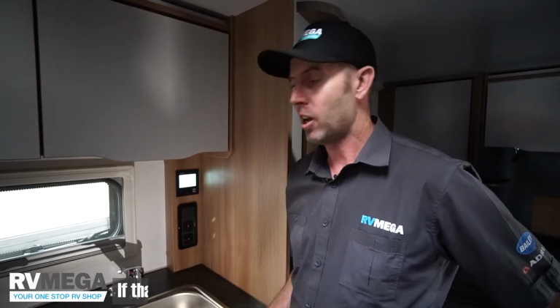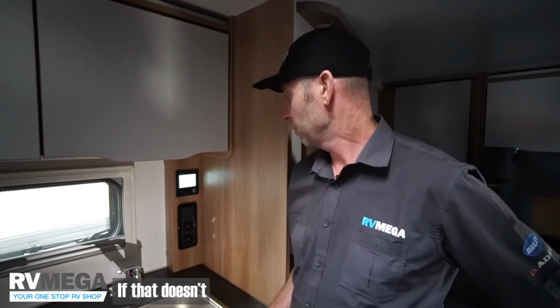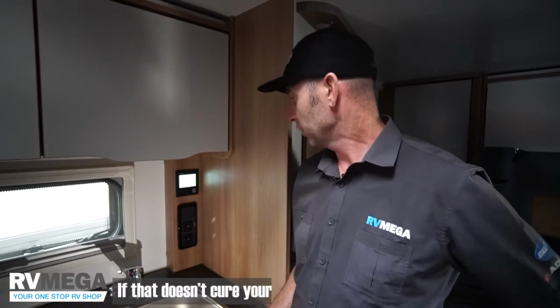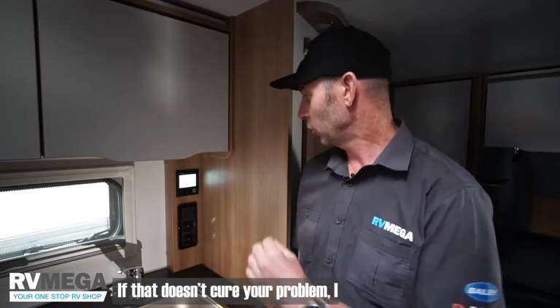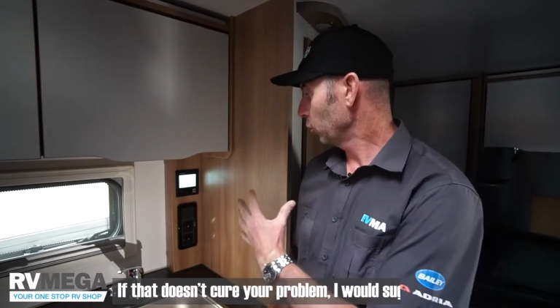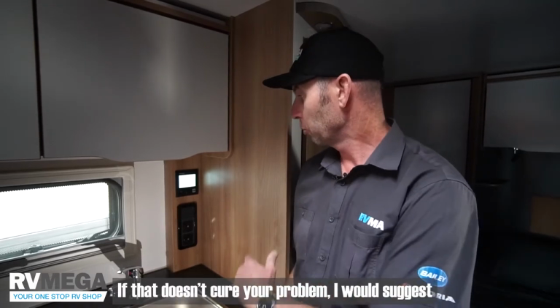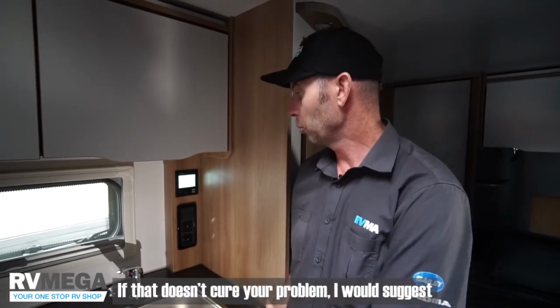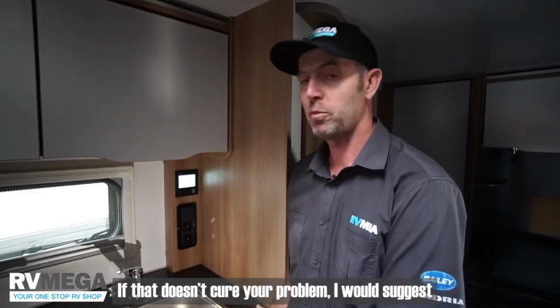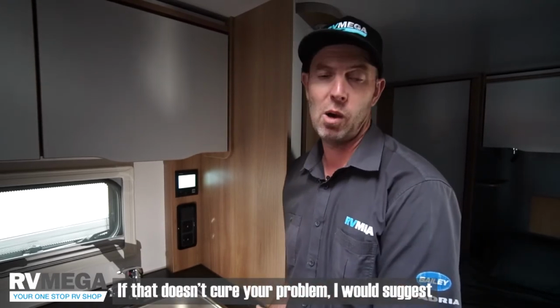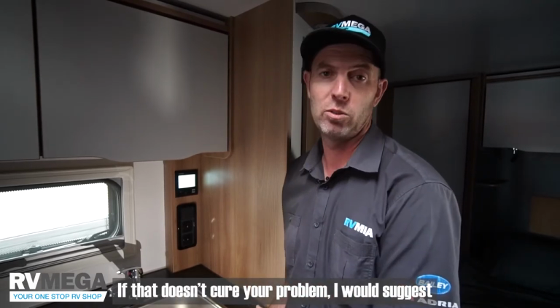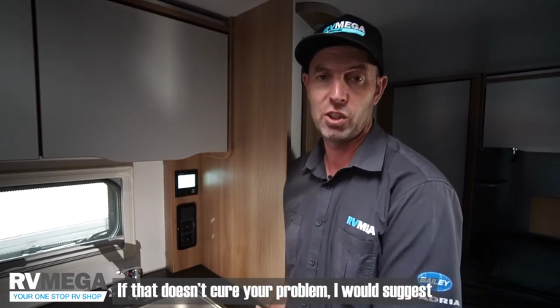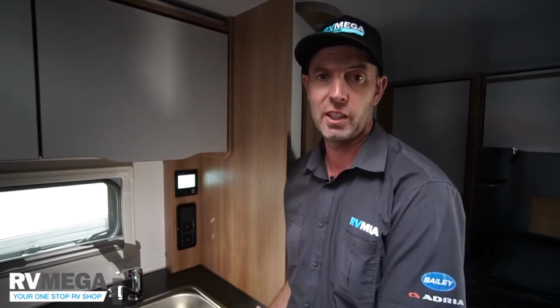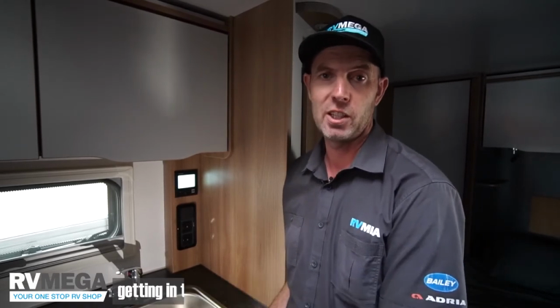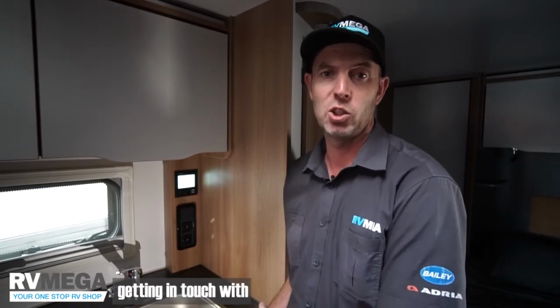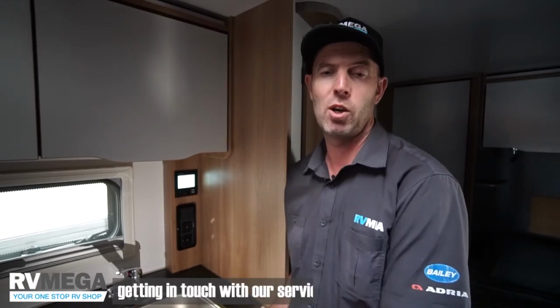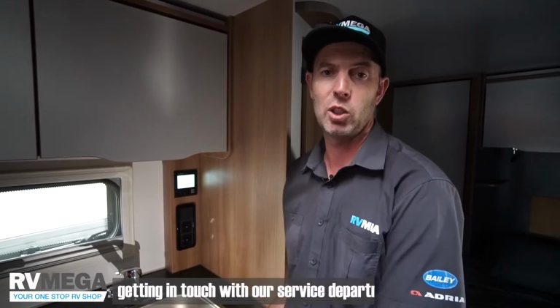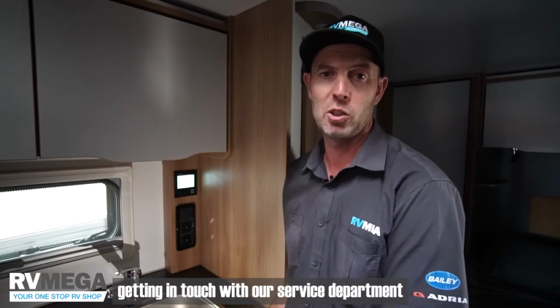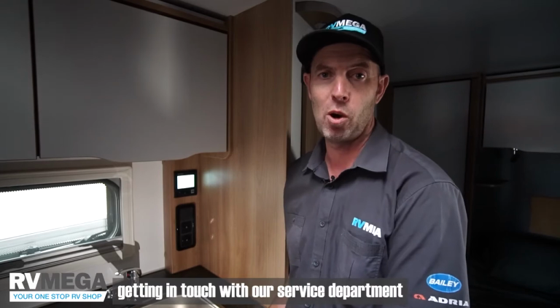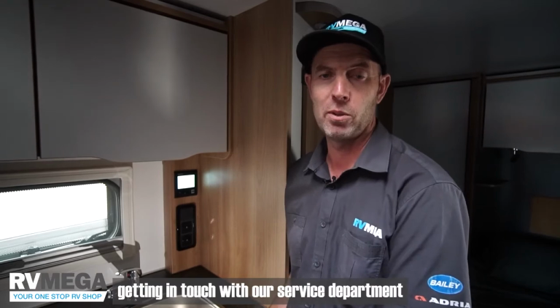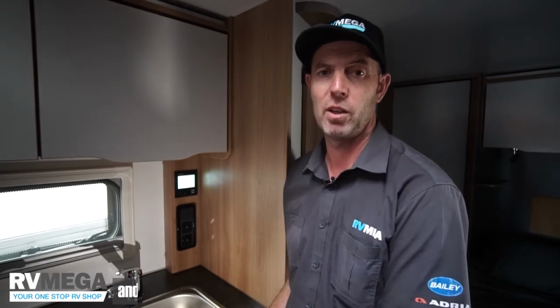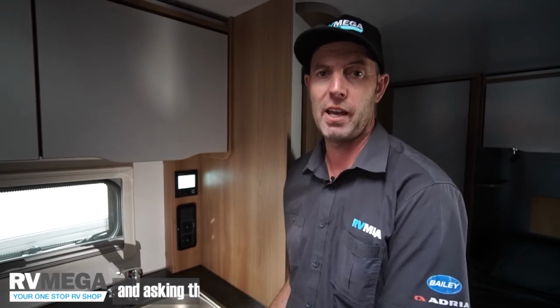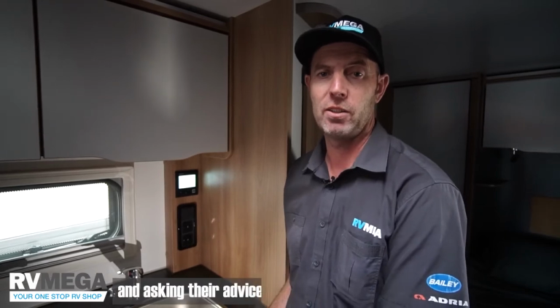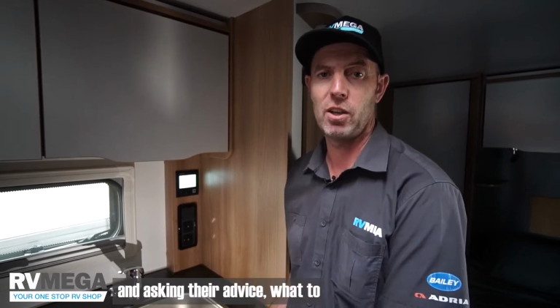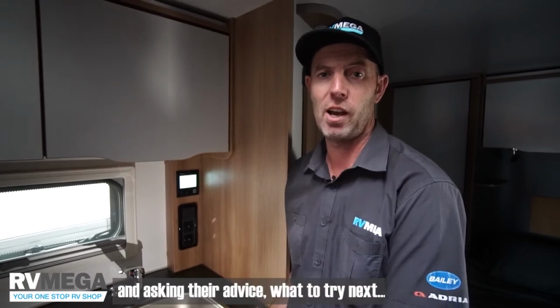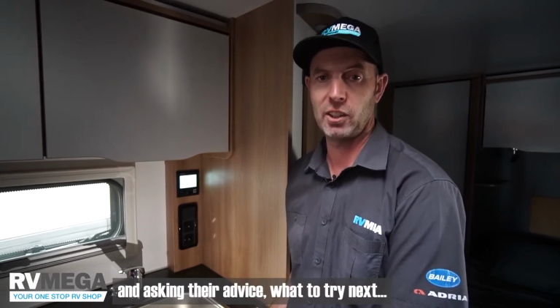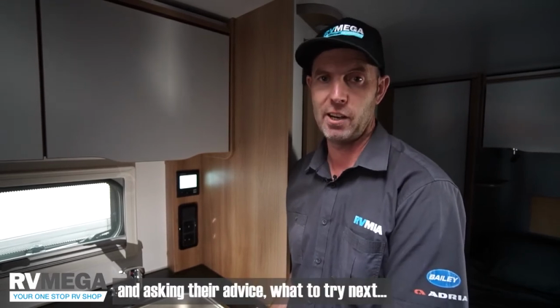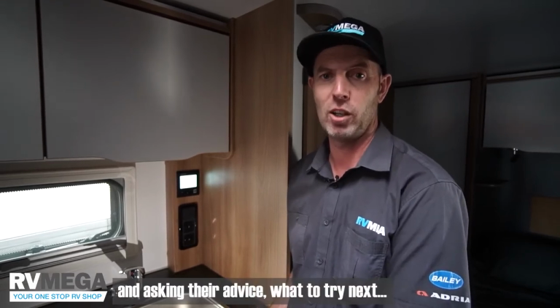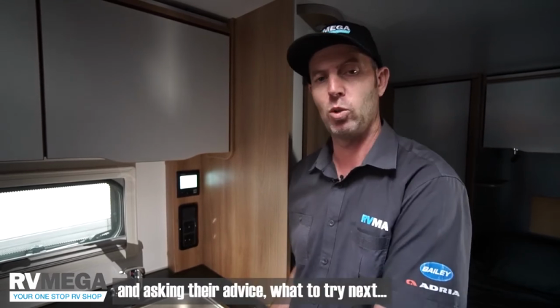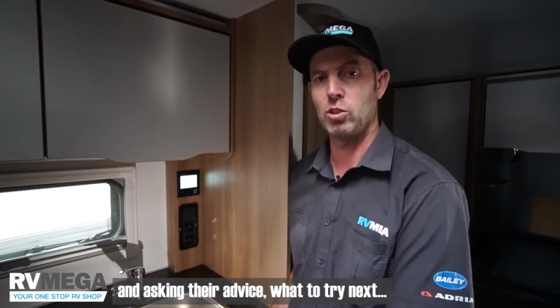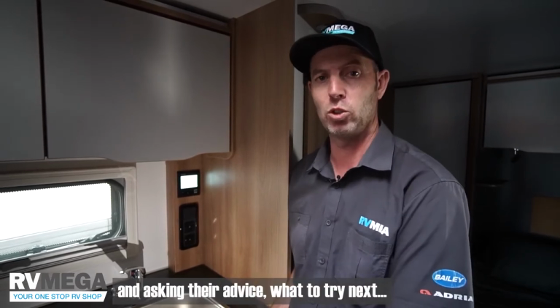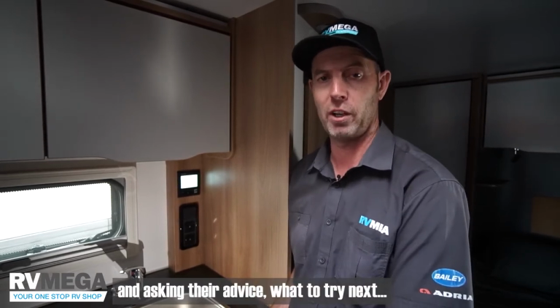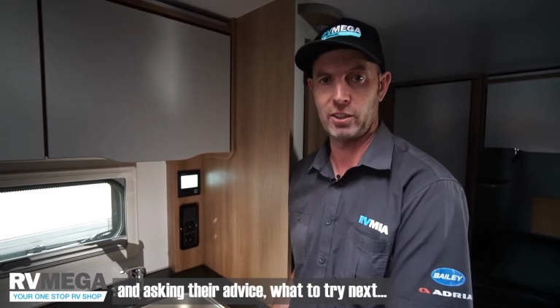If that doesn't cure your problem, I would suggest getting in touch with our service department and asking their advice on what to try next.